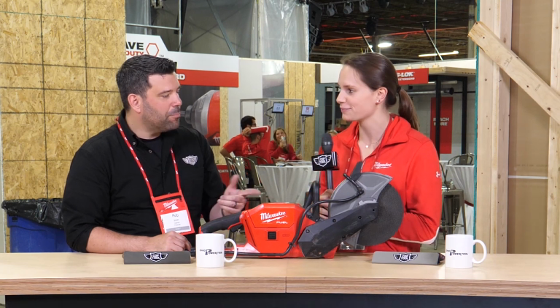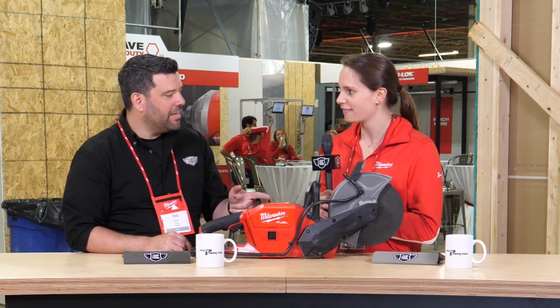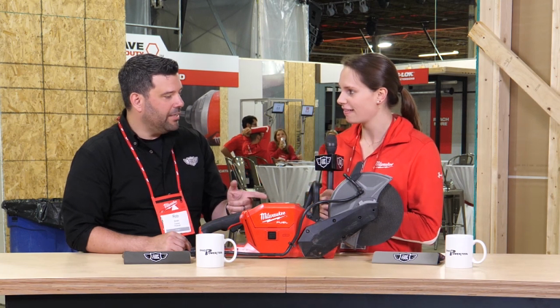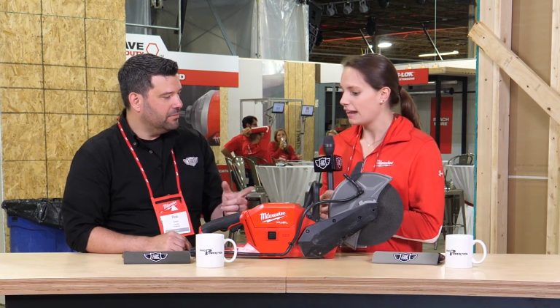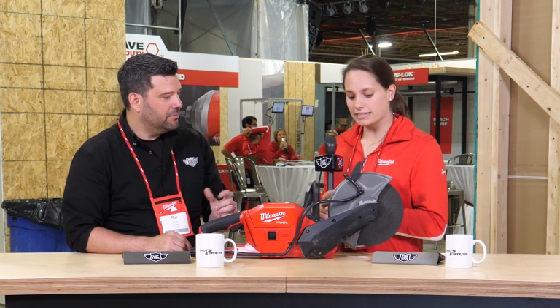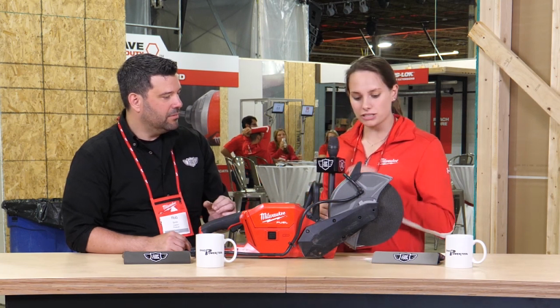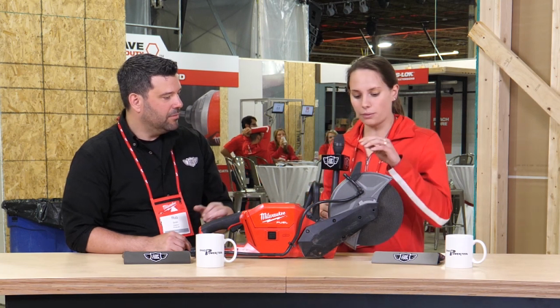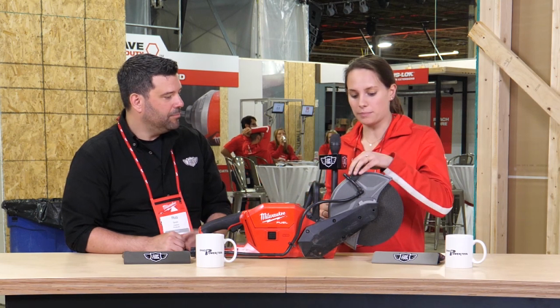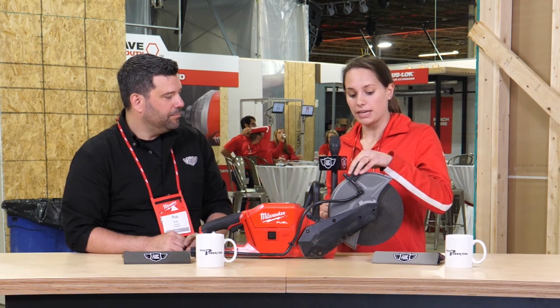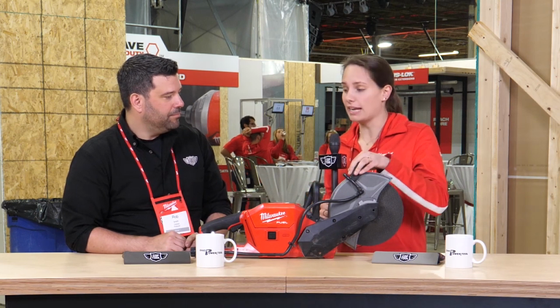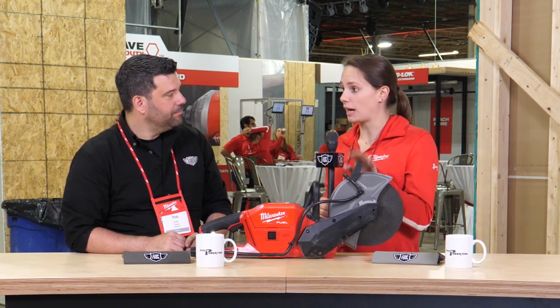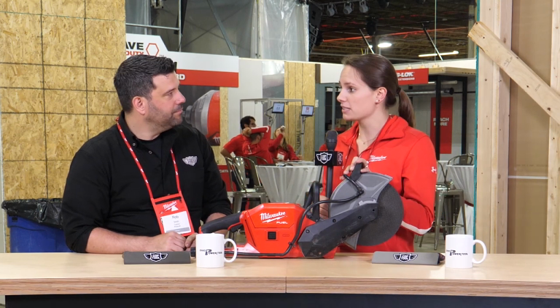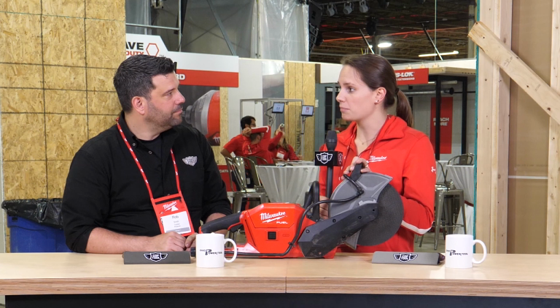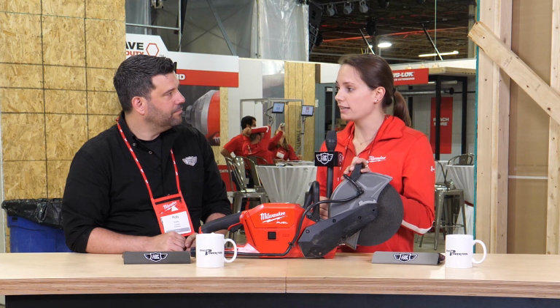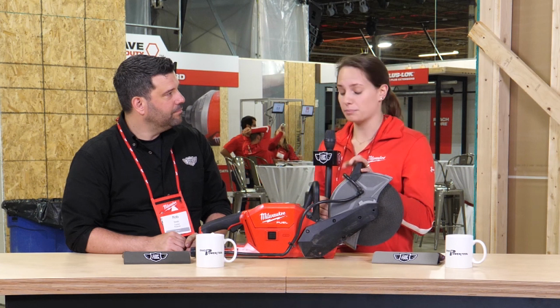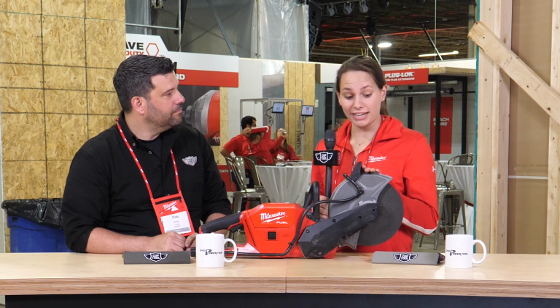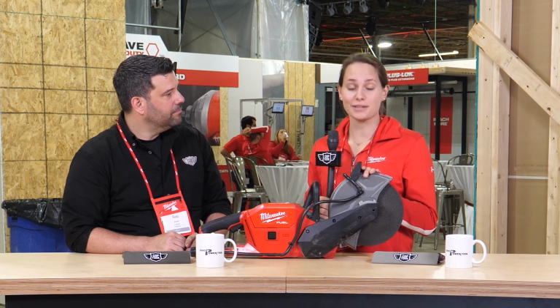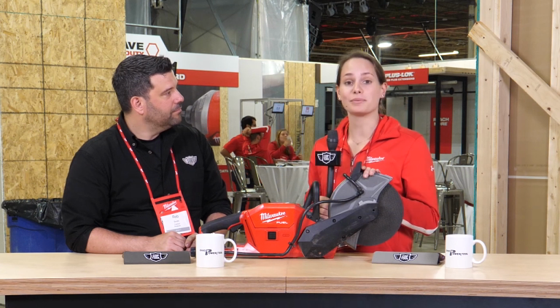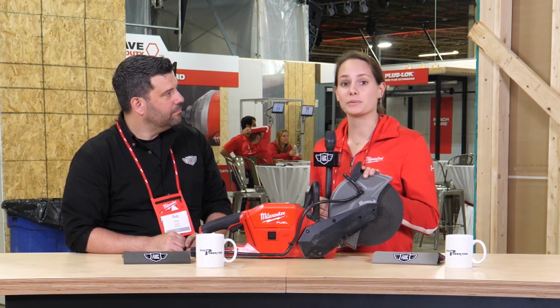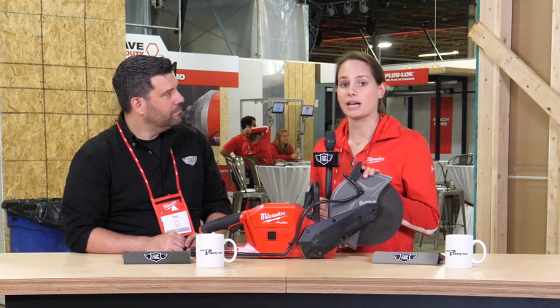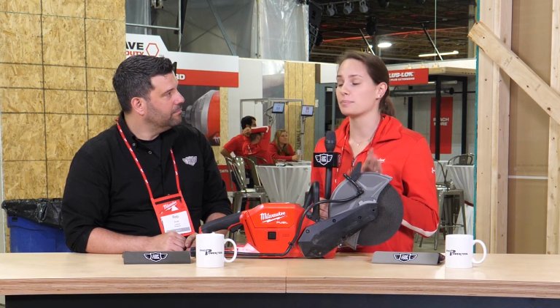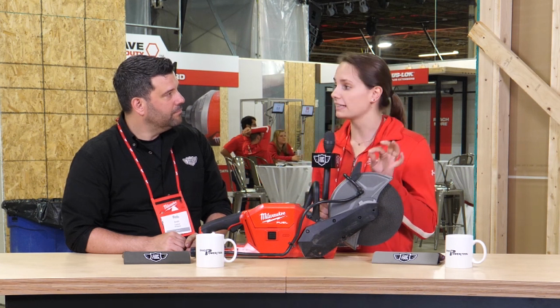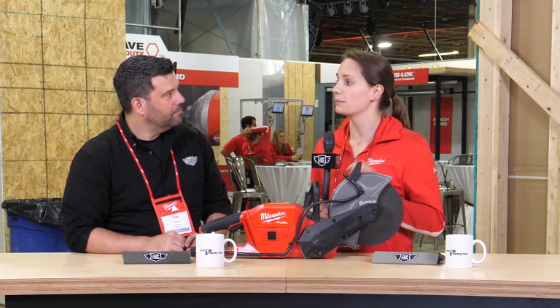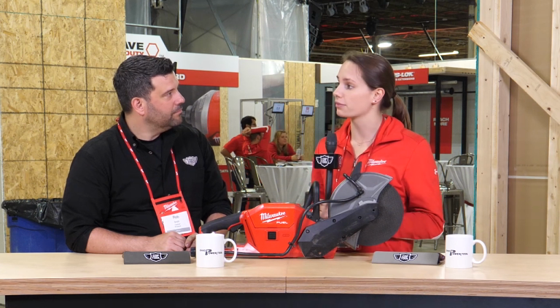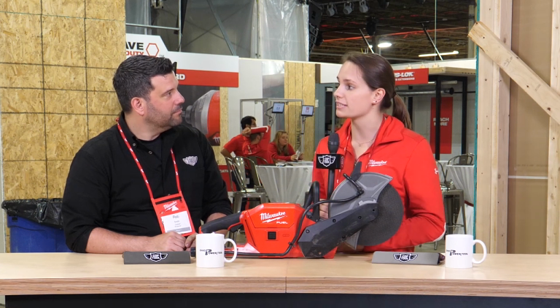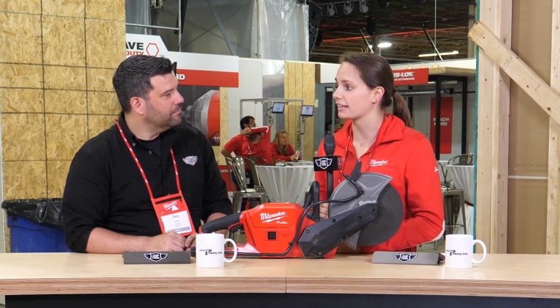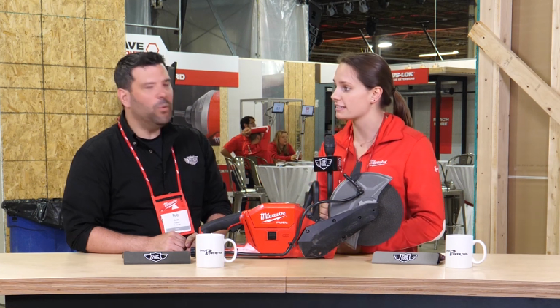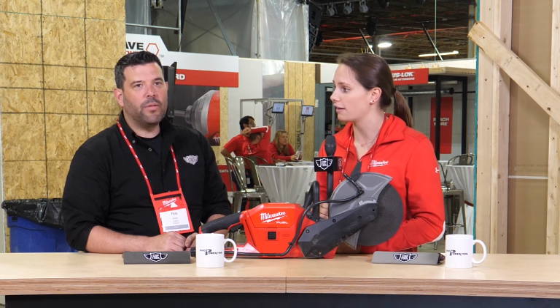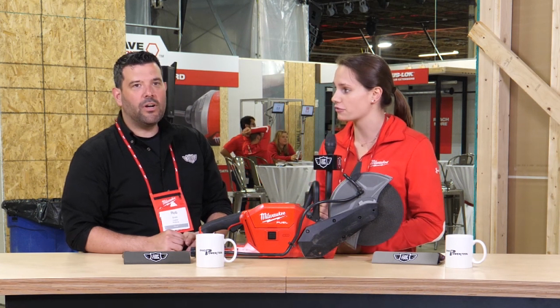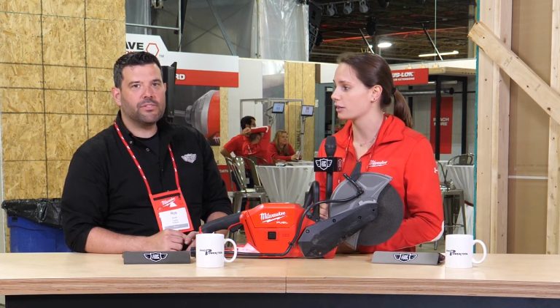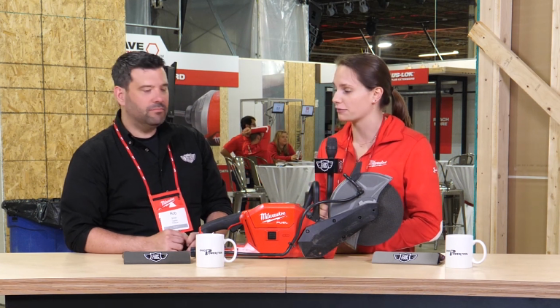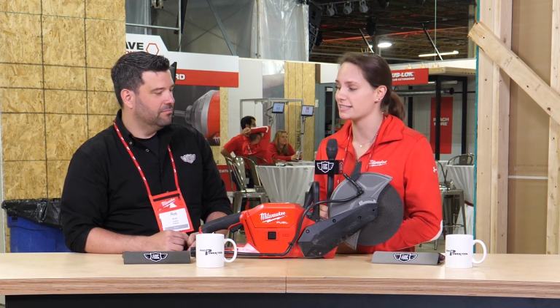Does it have a brake on it? It does — it has a rapid stop brake, so the blade will stop completely within three seconds of that trigger being released.